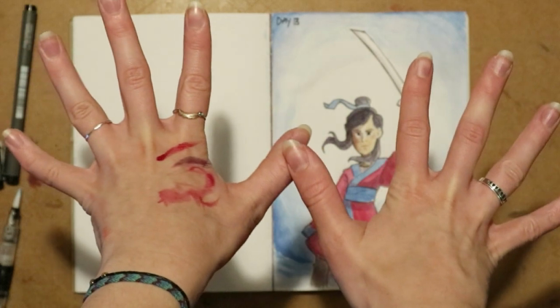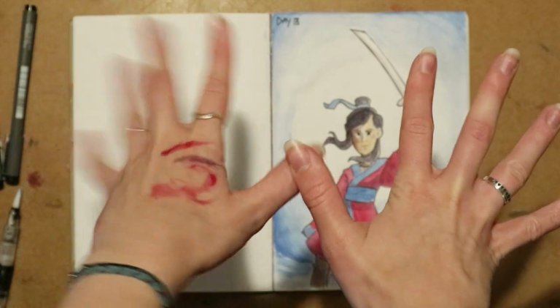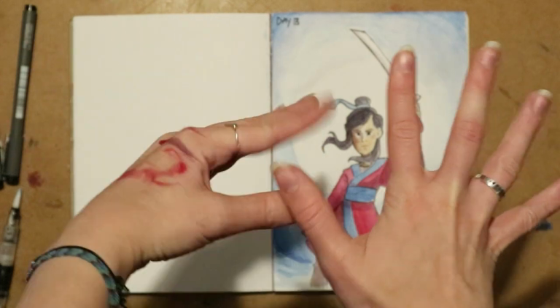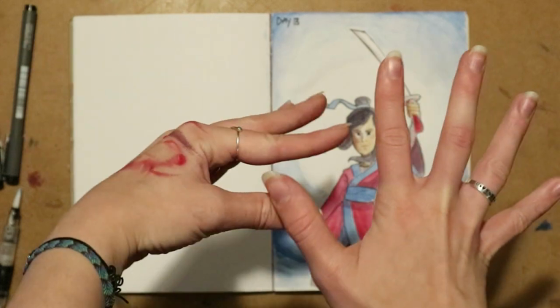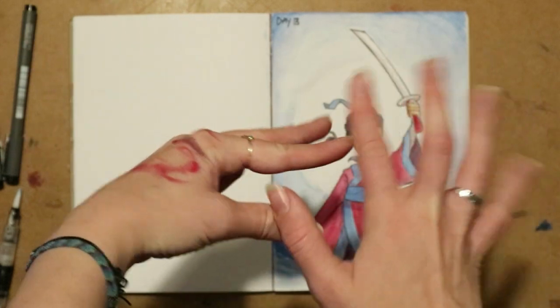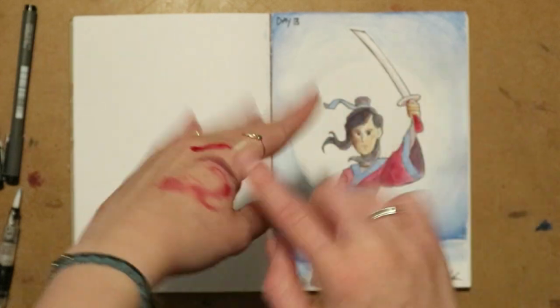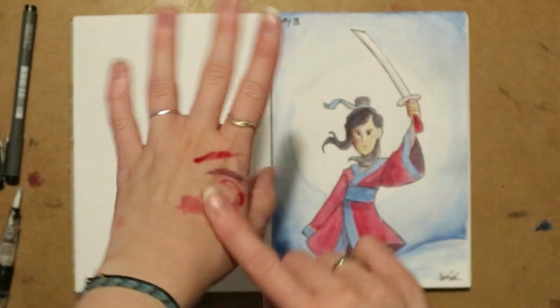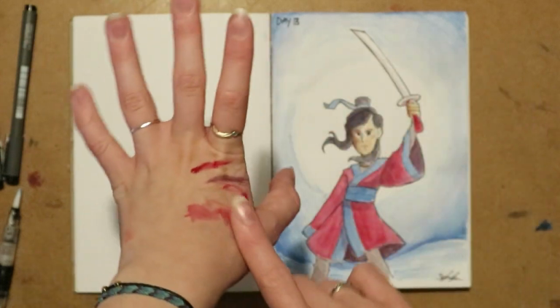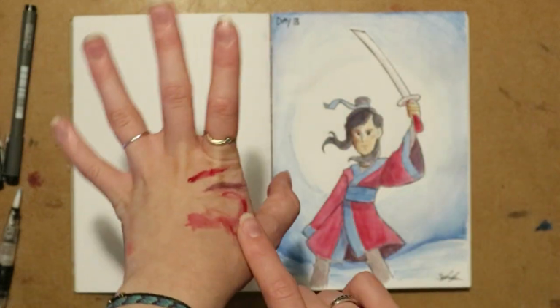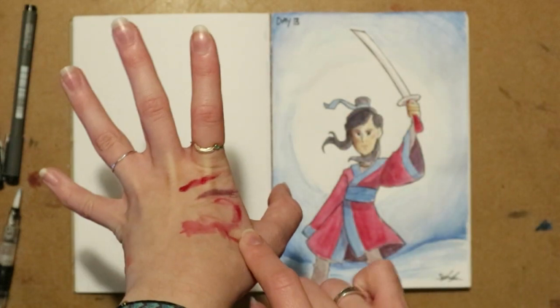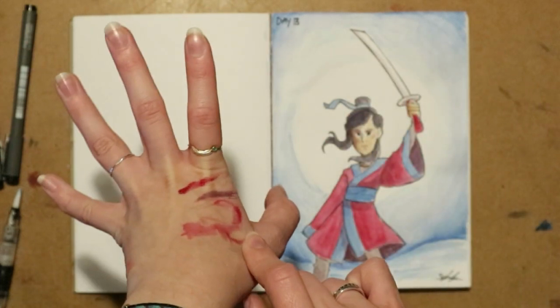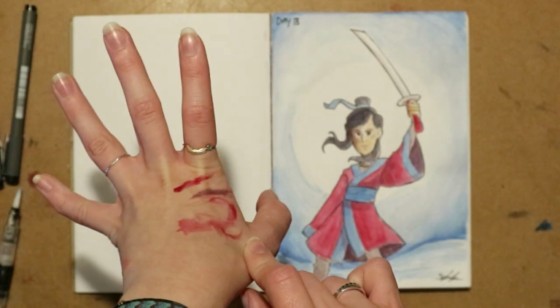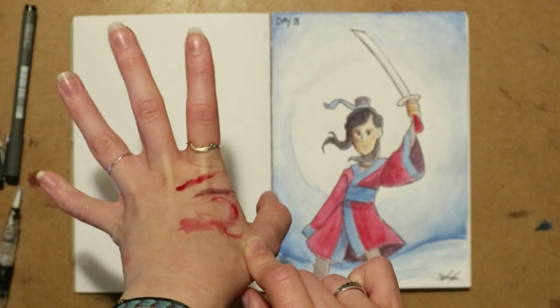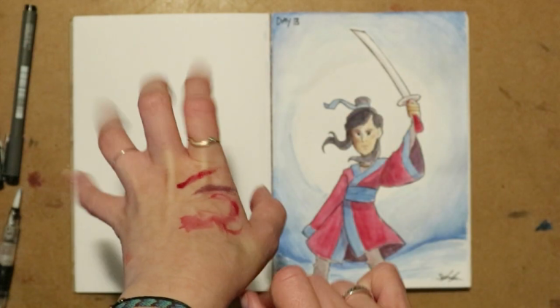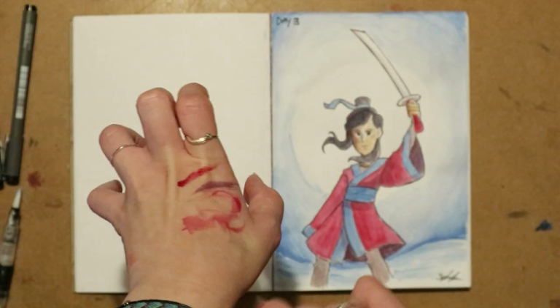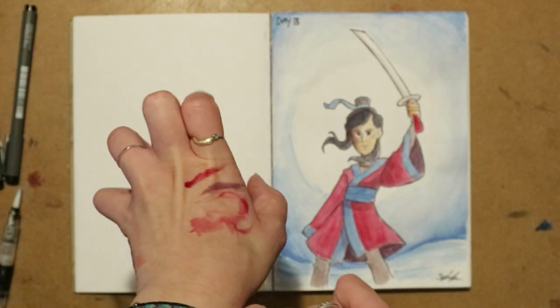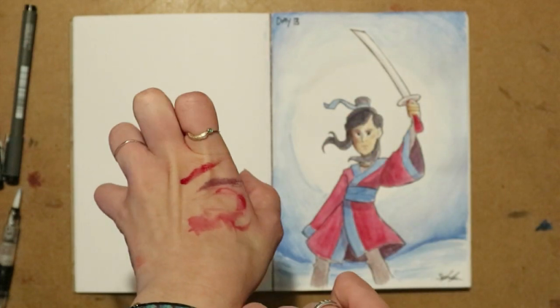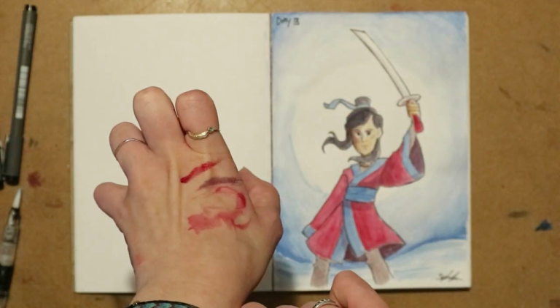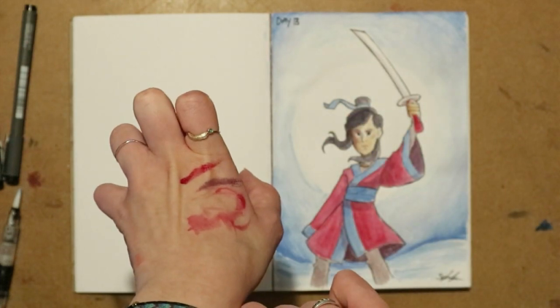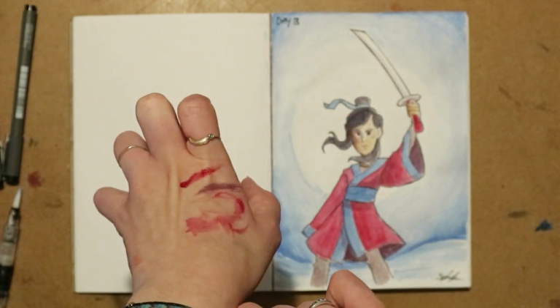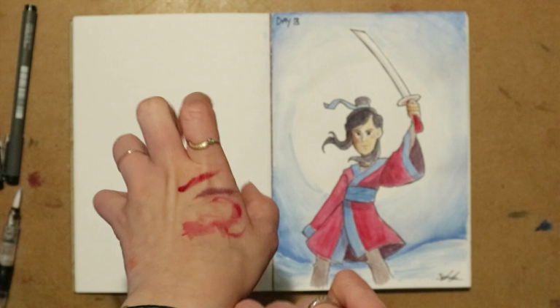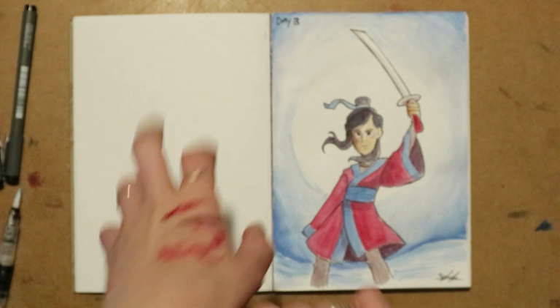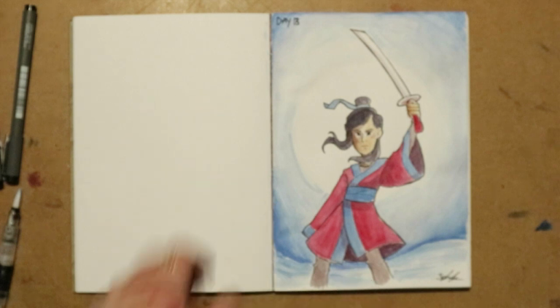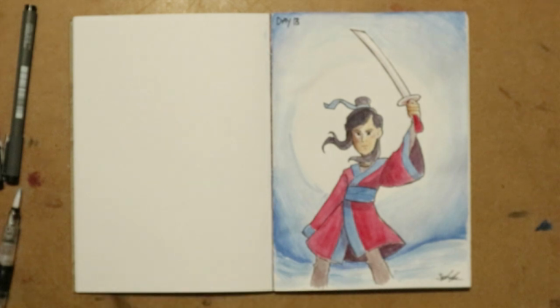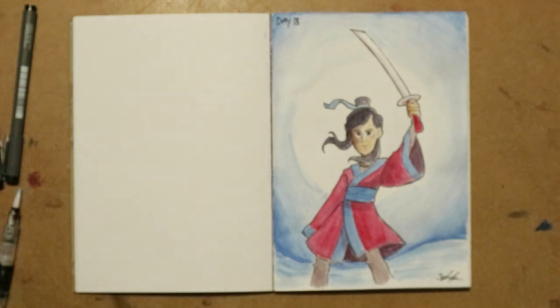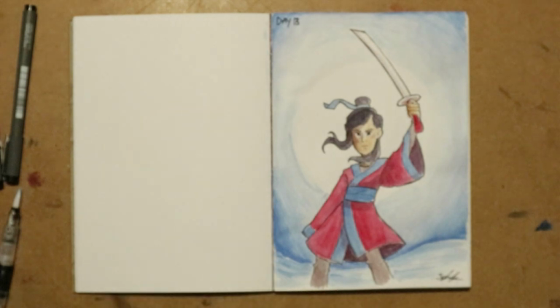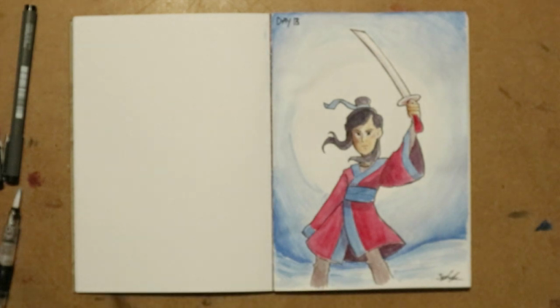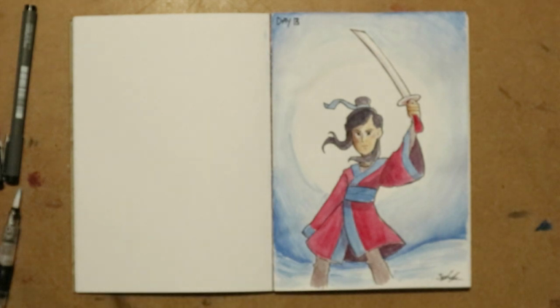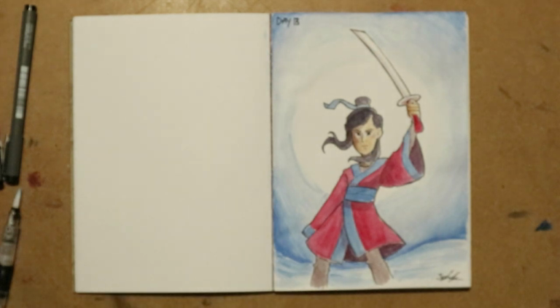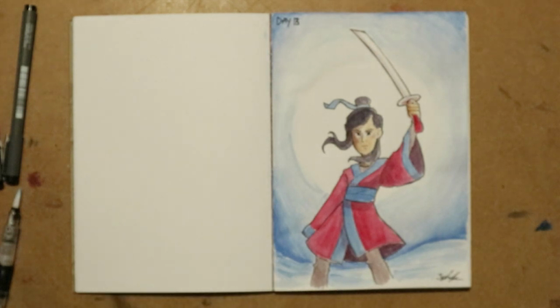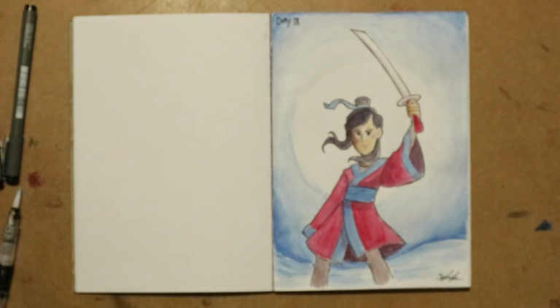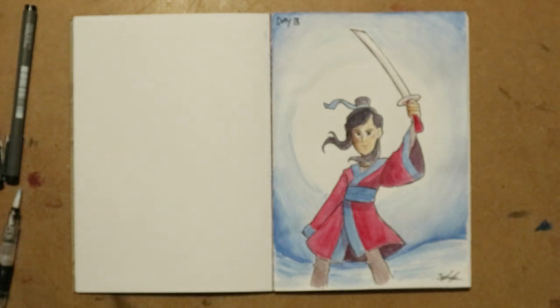And here are my artist hands. Does anyone else get really messy hands when they paint? Because I sure do.